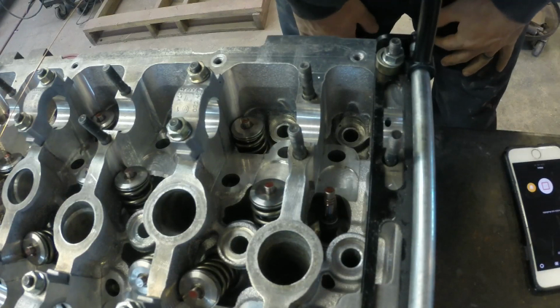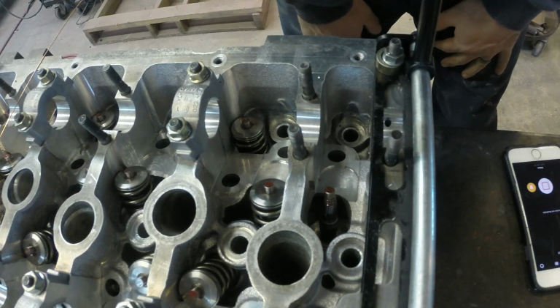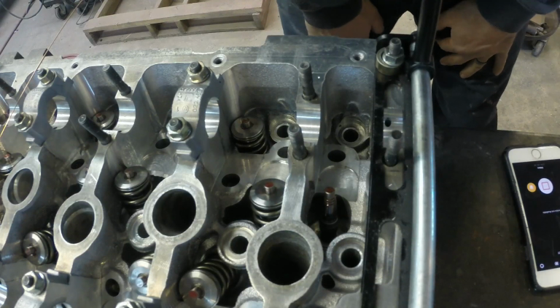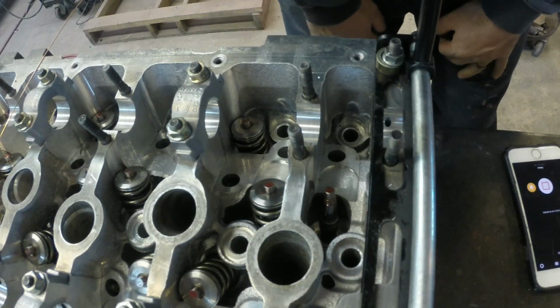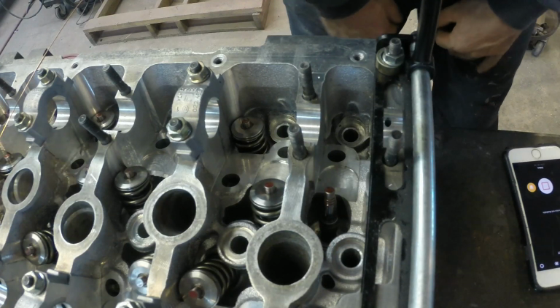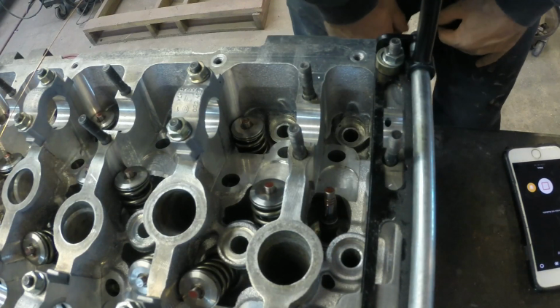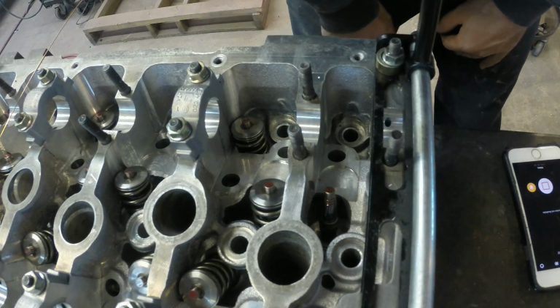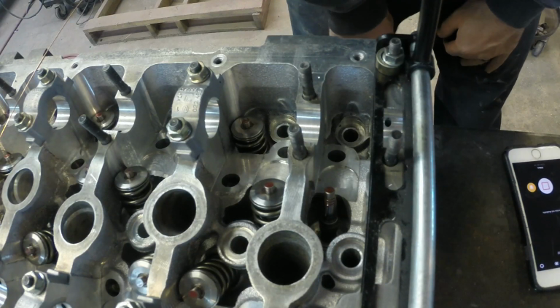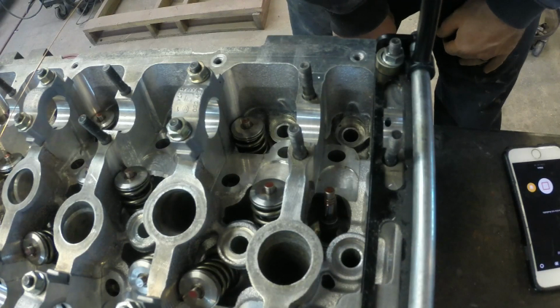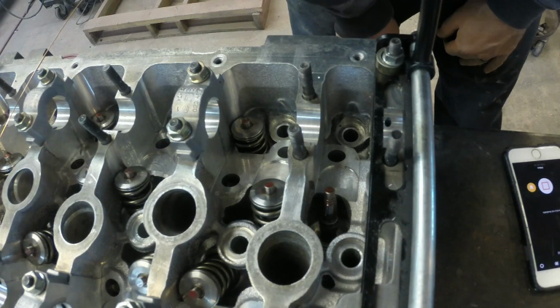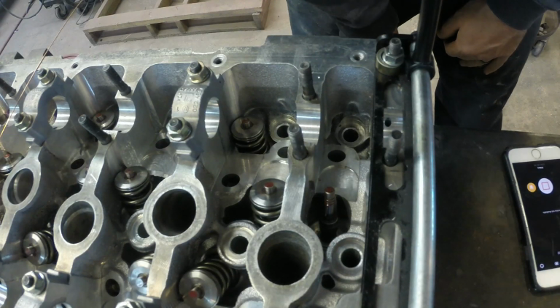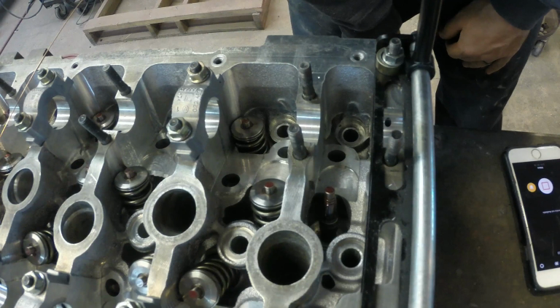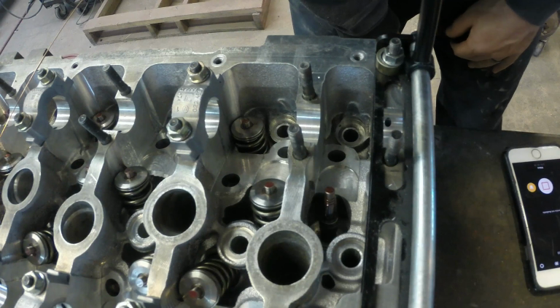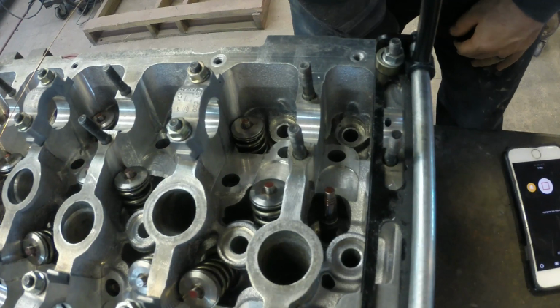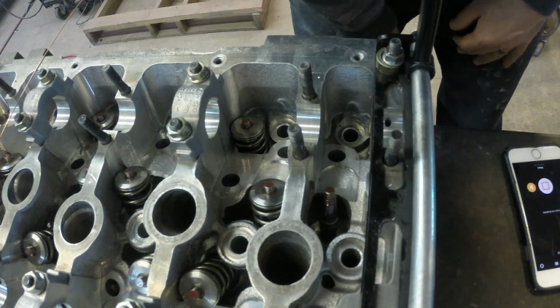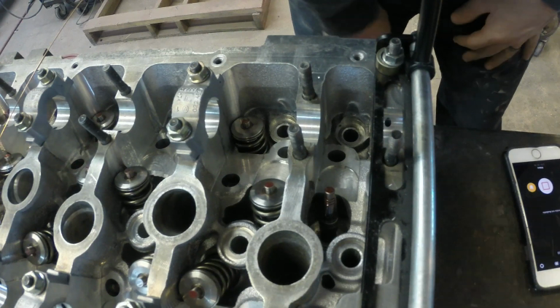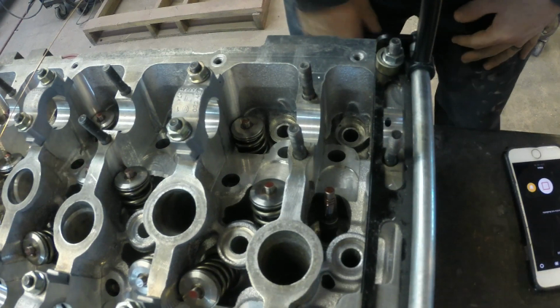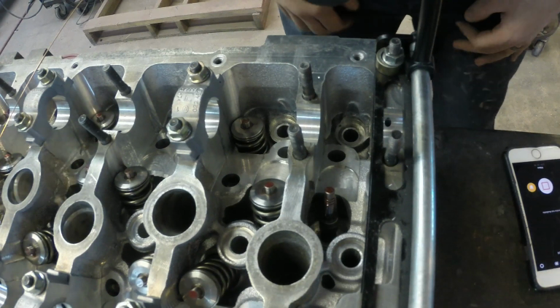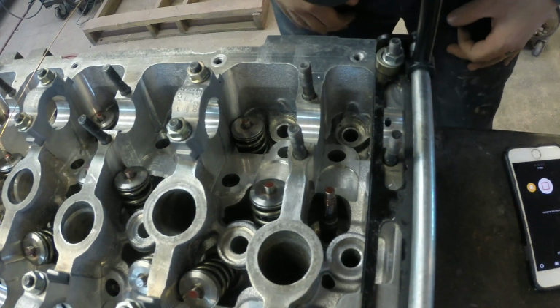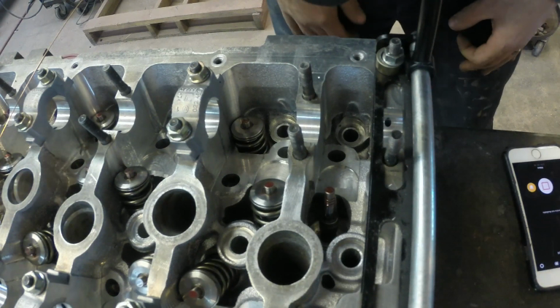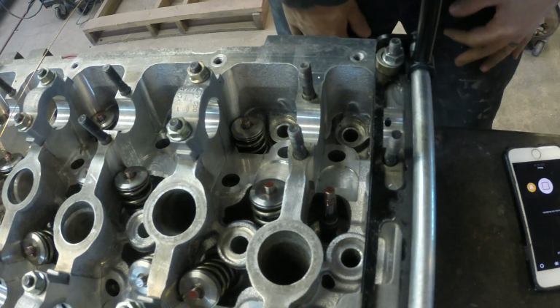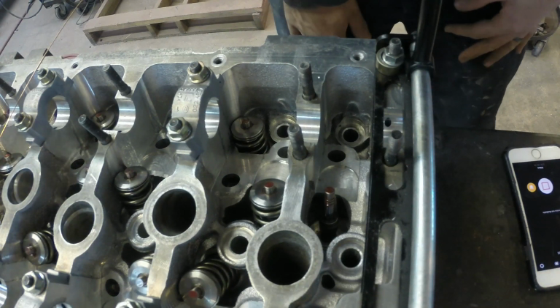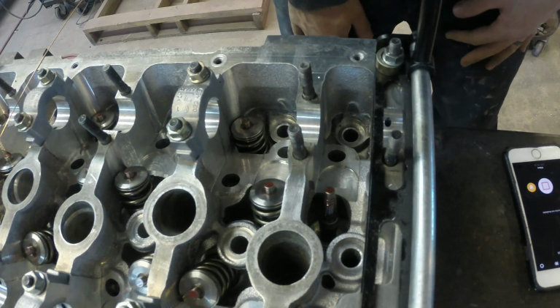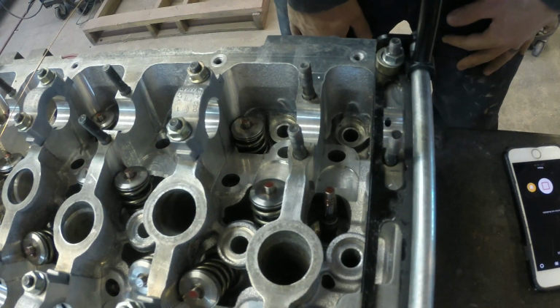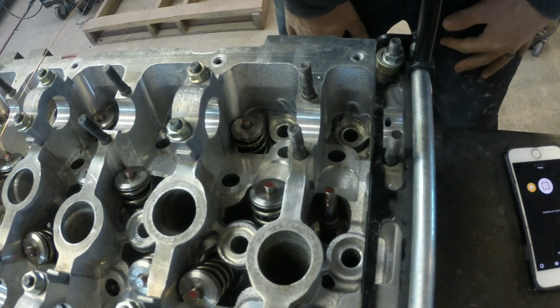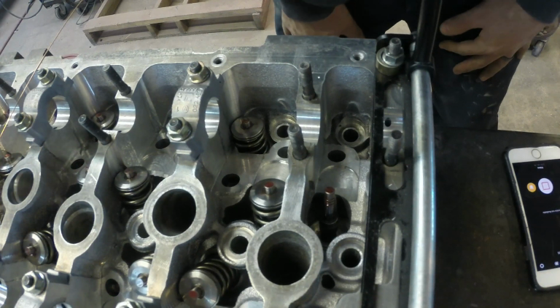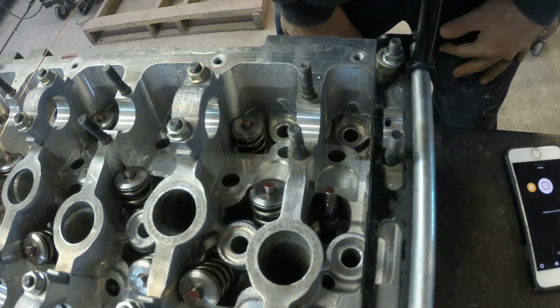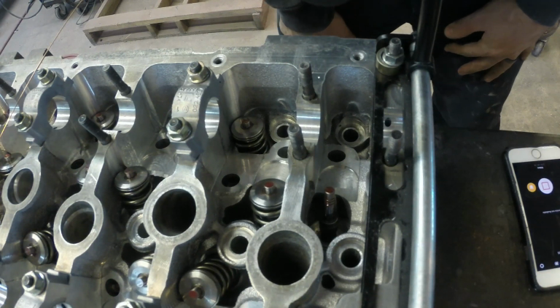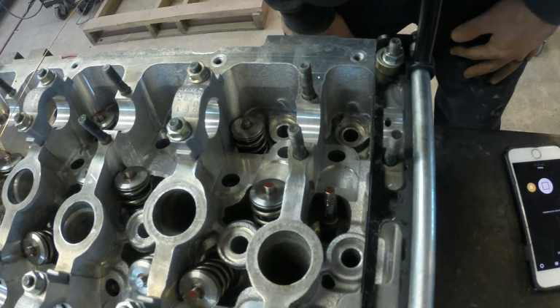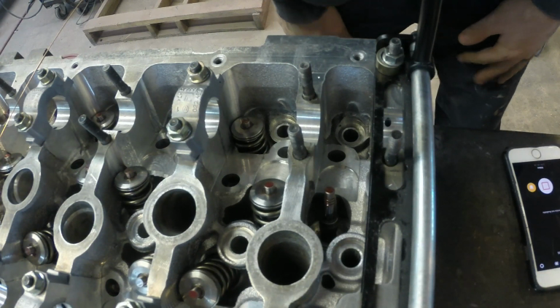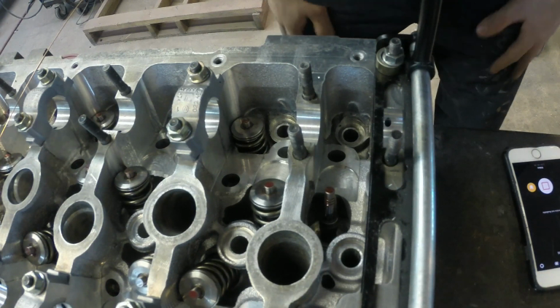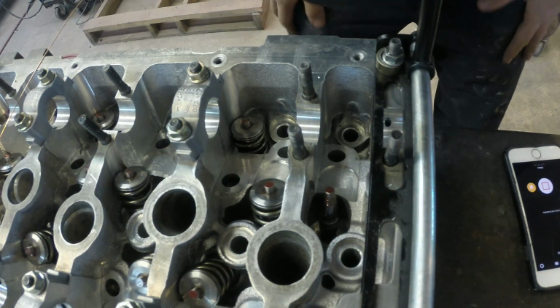So we have the valves in, all the stem seals in, and now what's left is to finish putting the springs and stuff in.